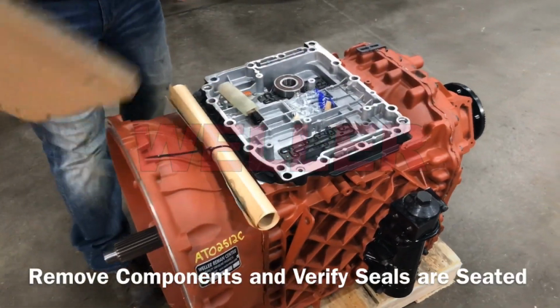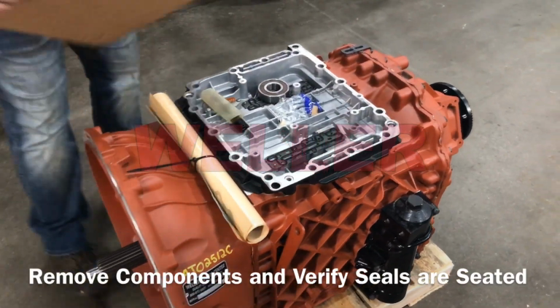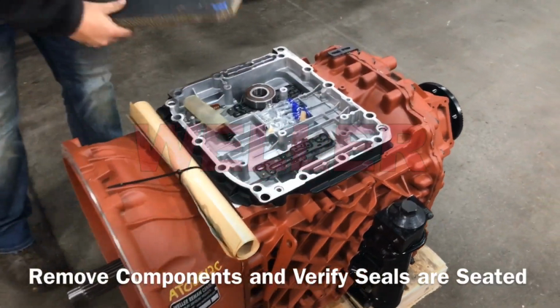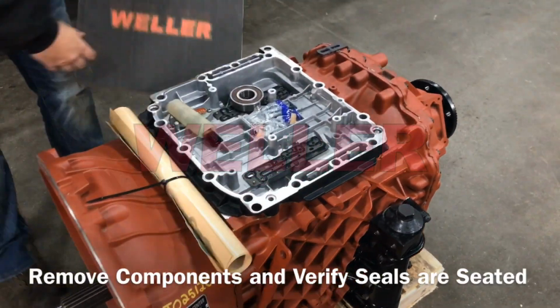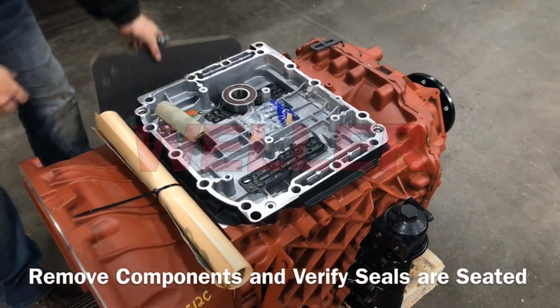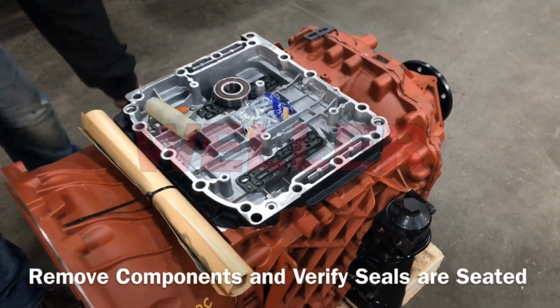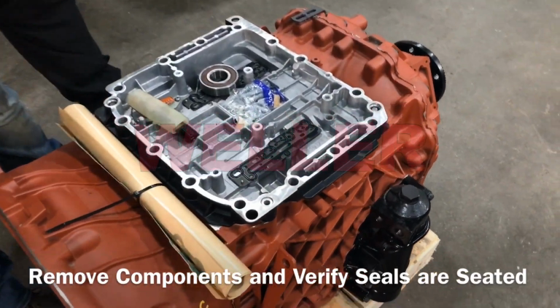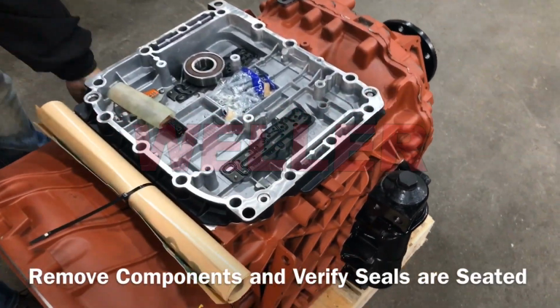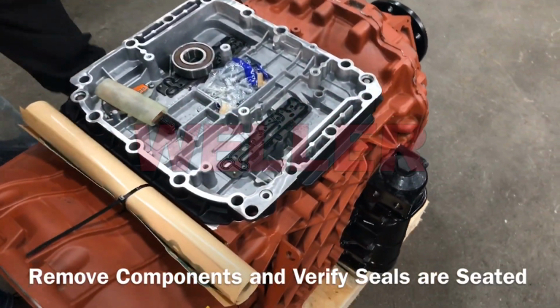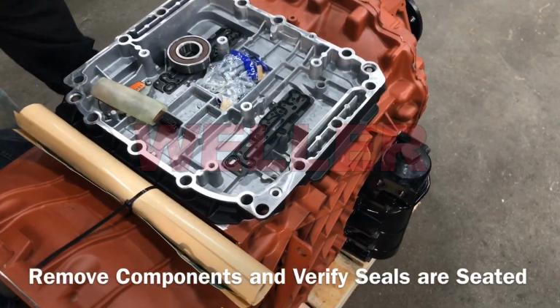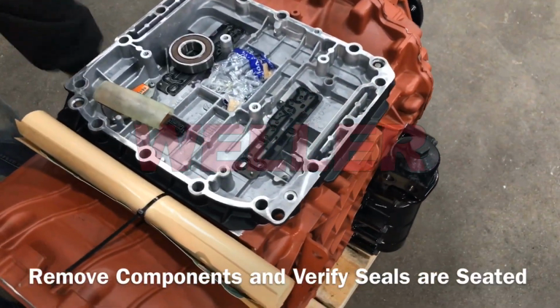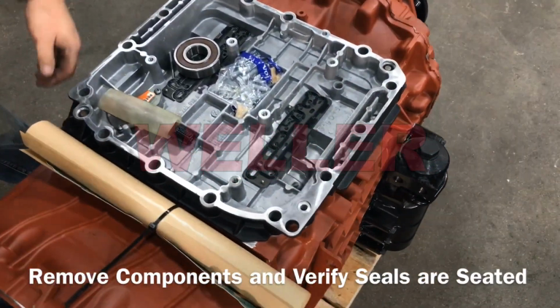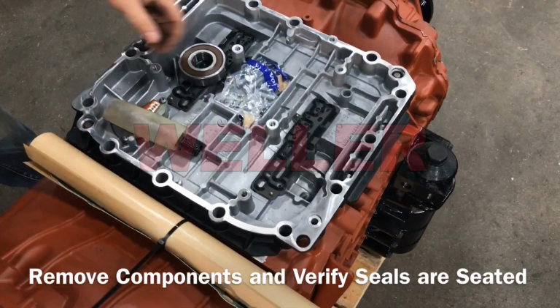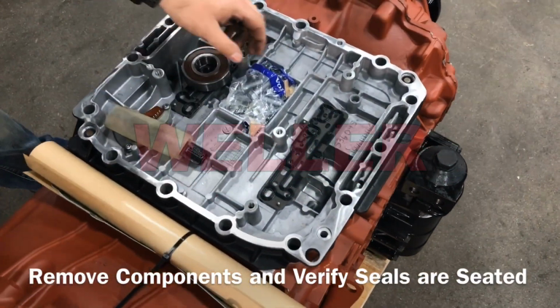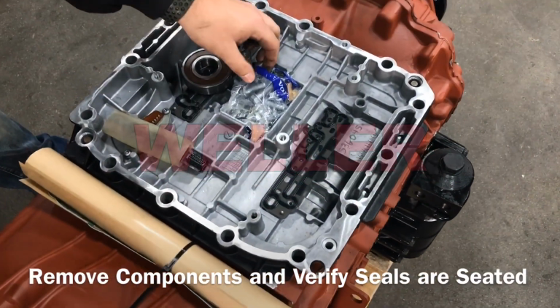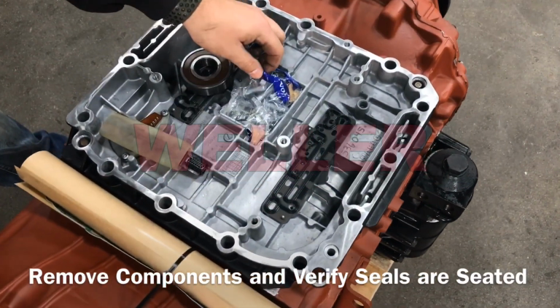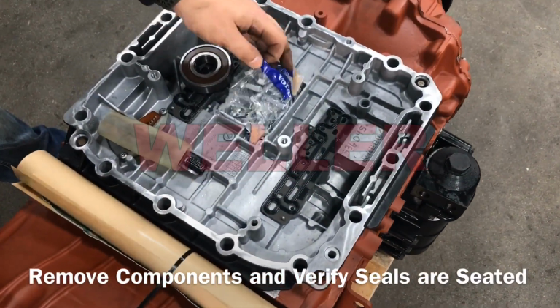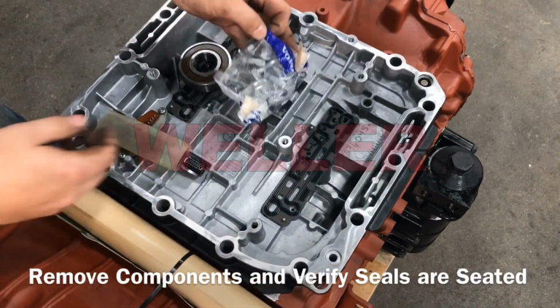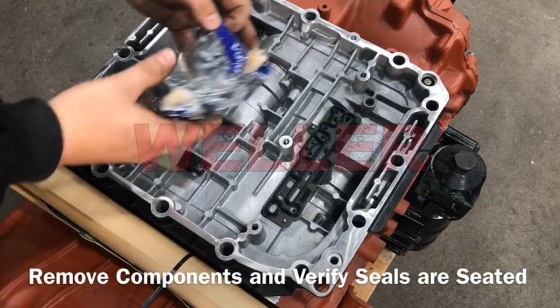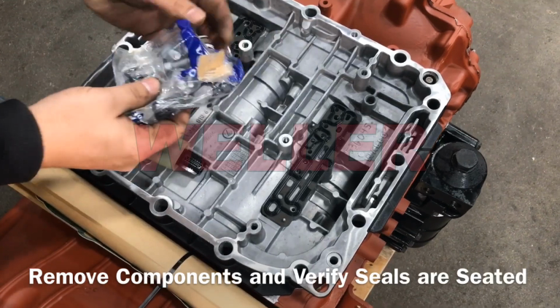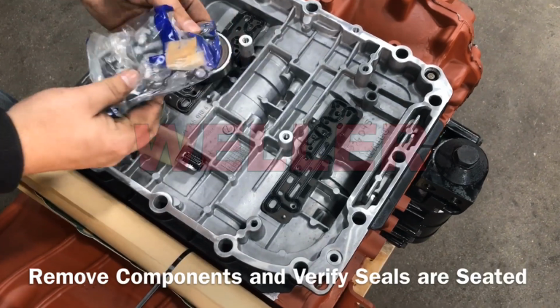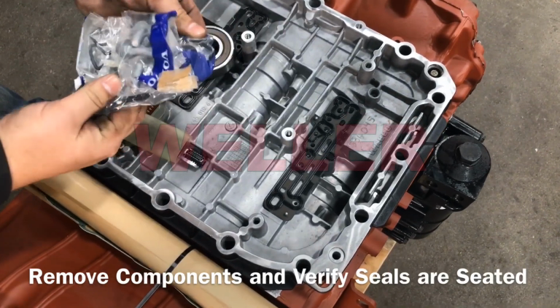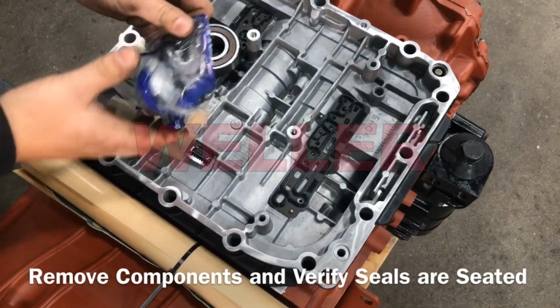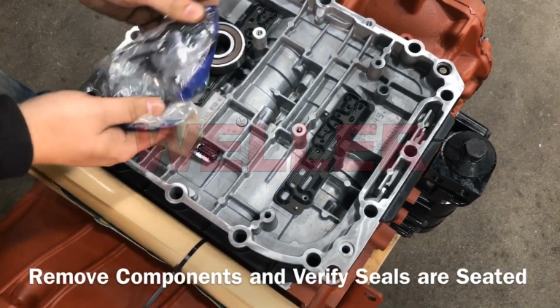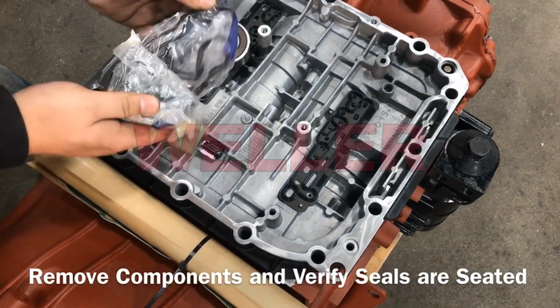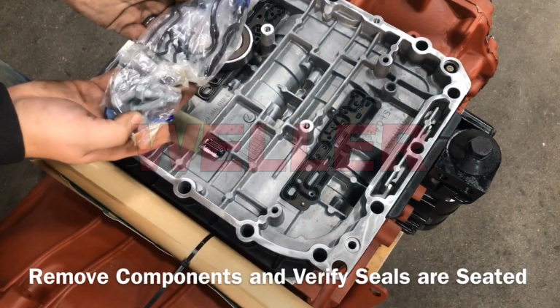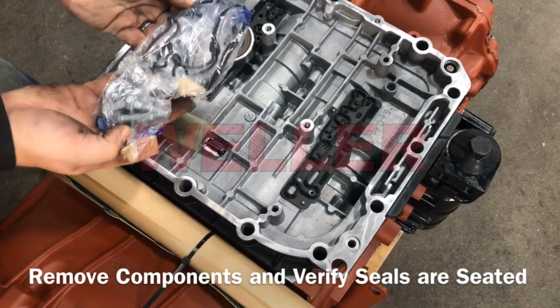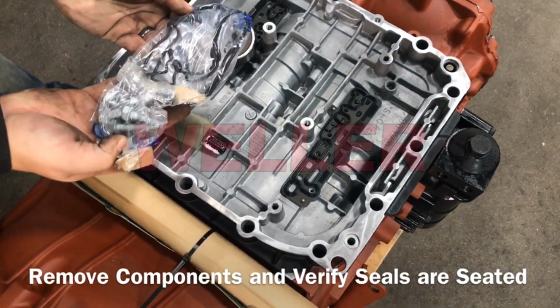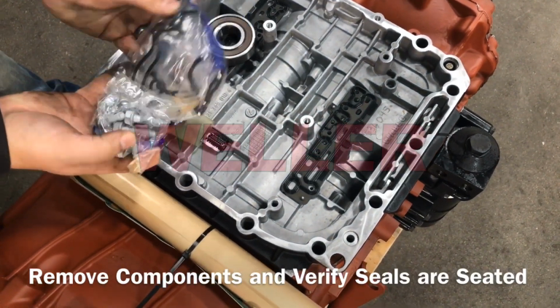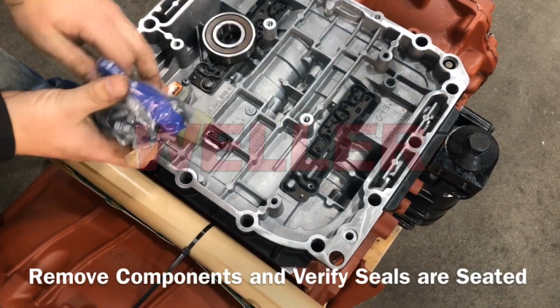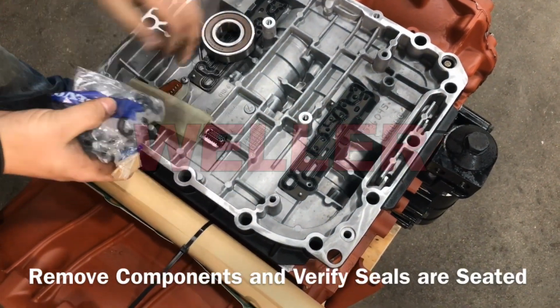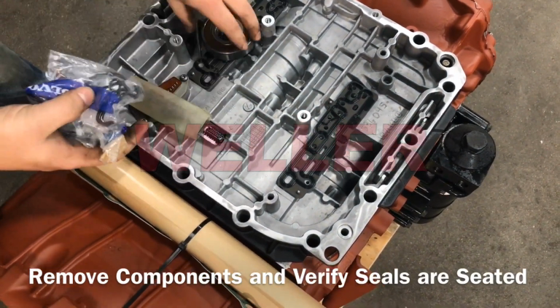Your Weller I-Shift exchange will come with a protecting cover, gaskets, bolts, and a high-temperature pilot bearing.